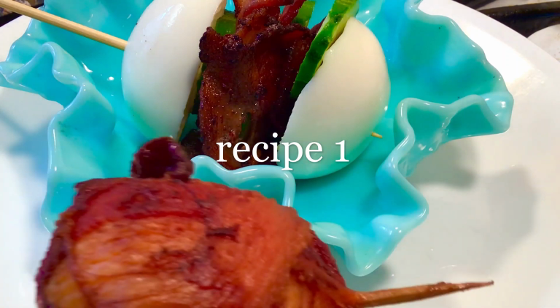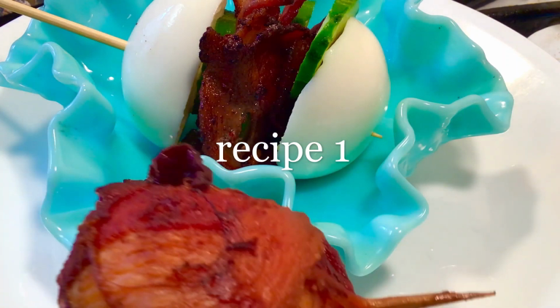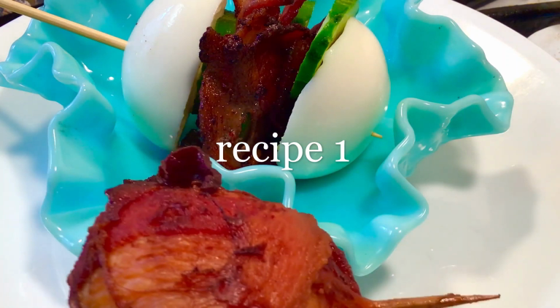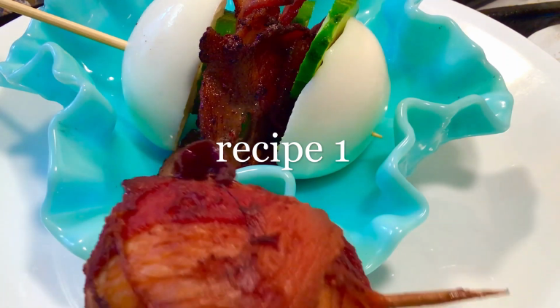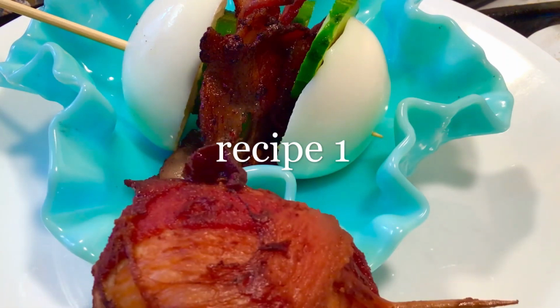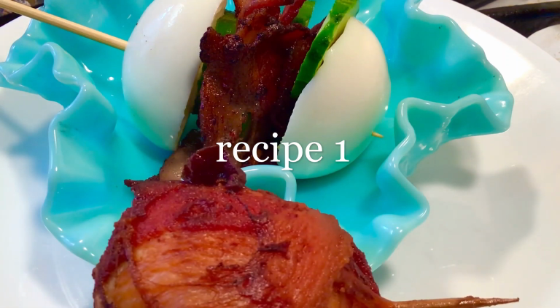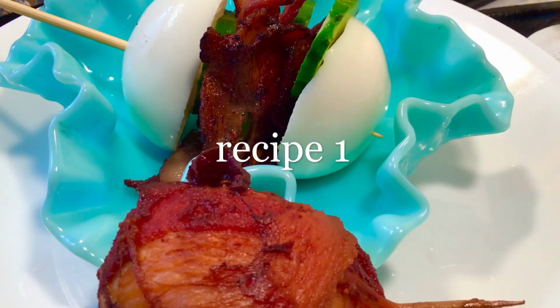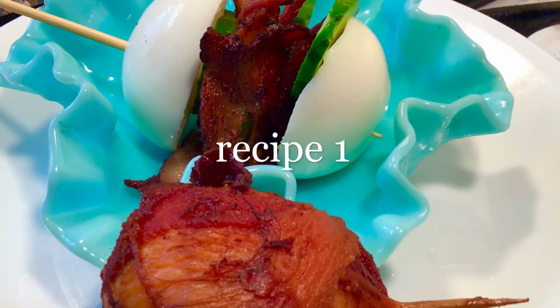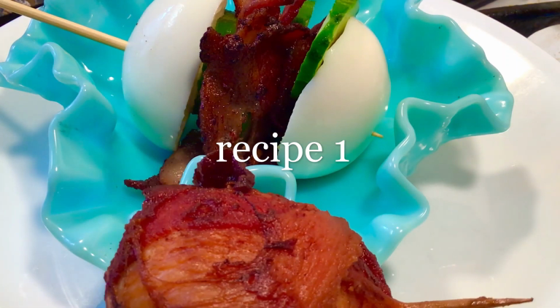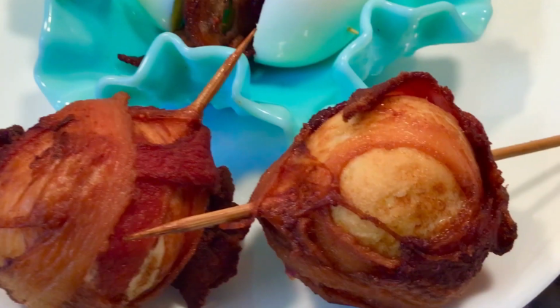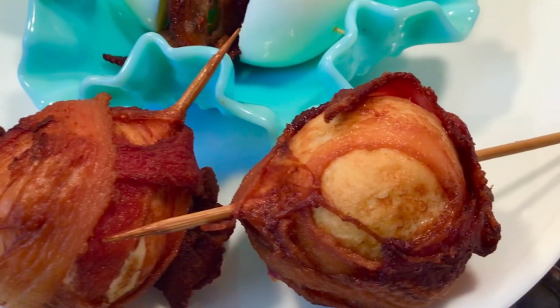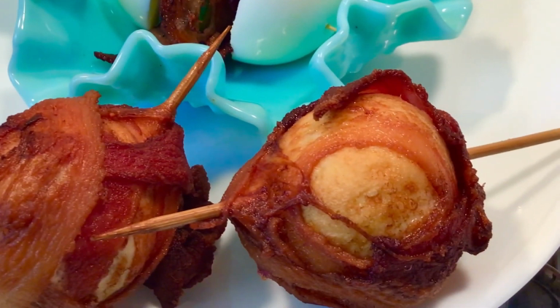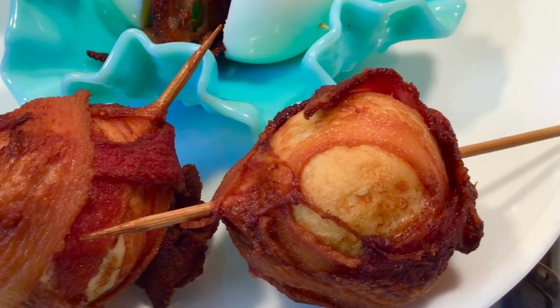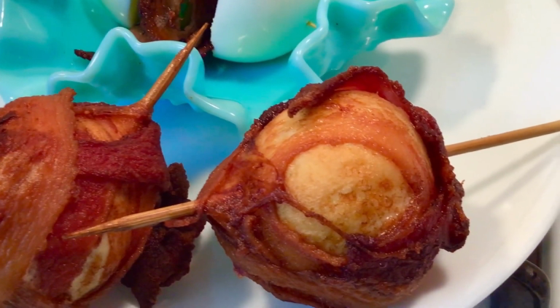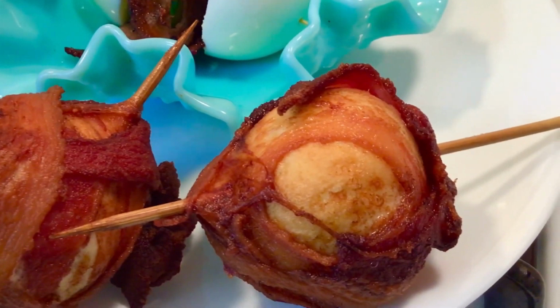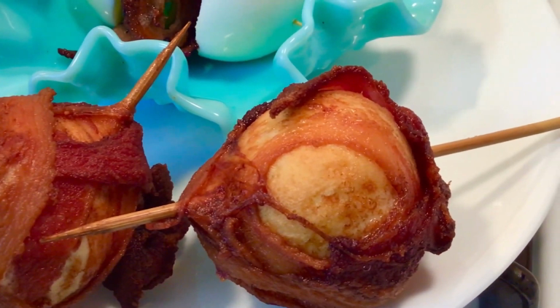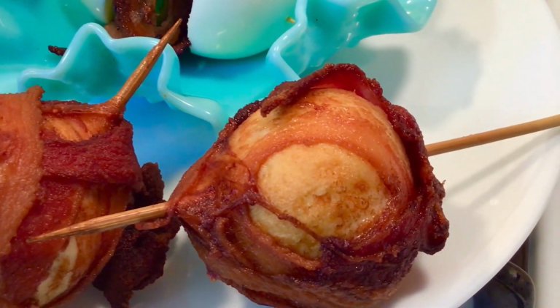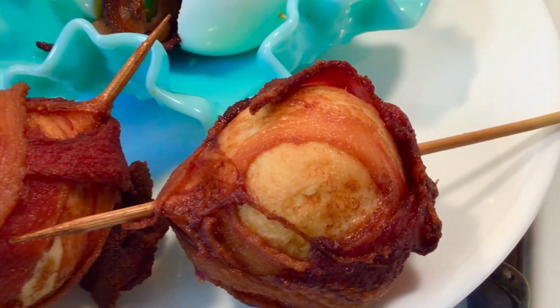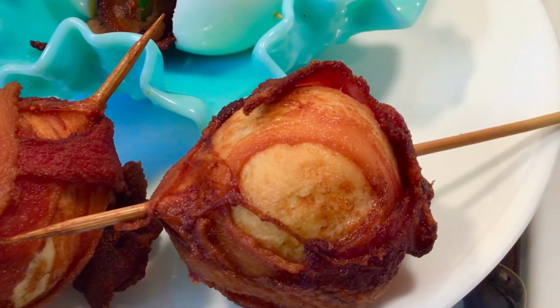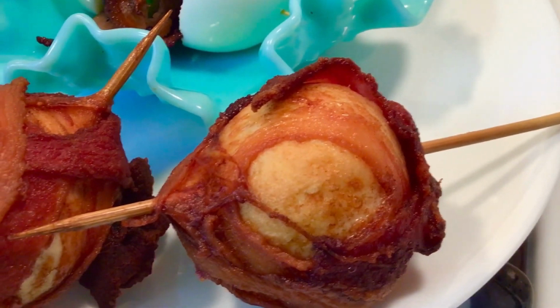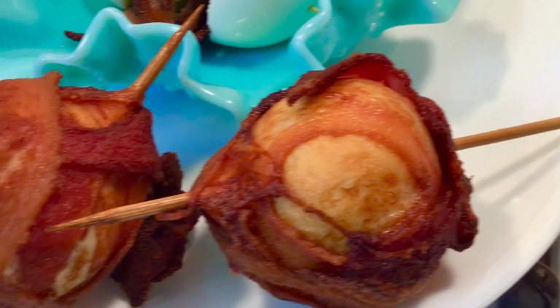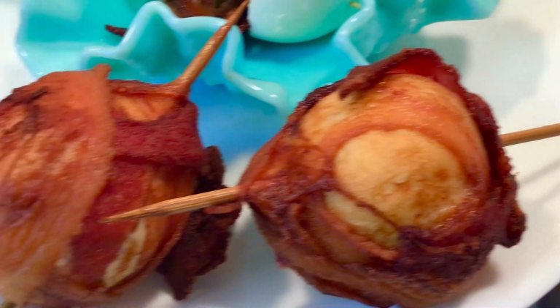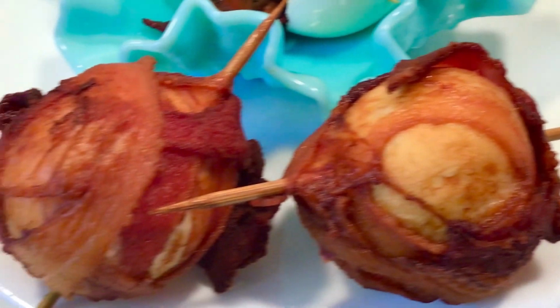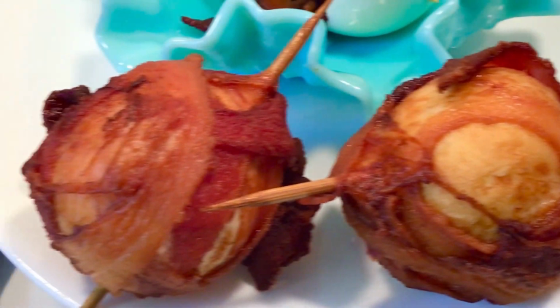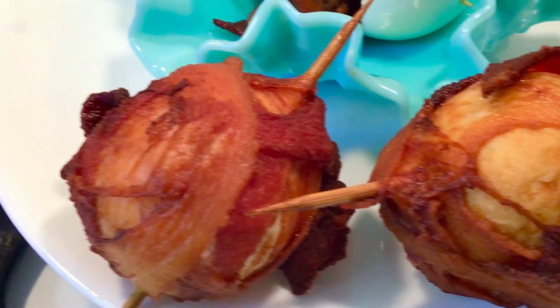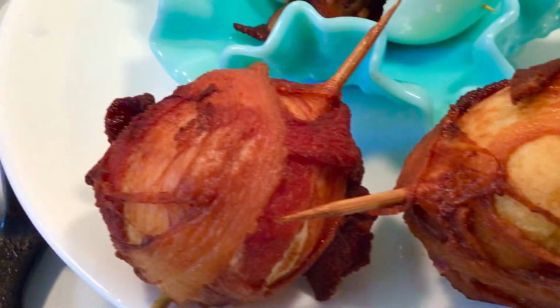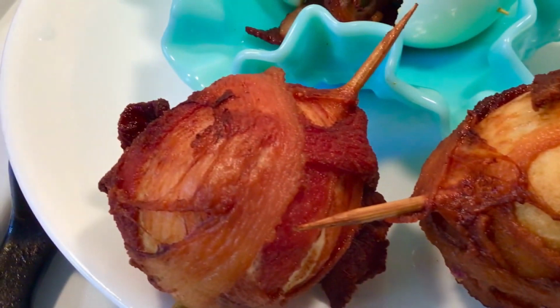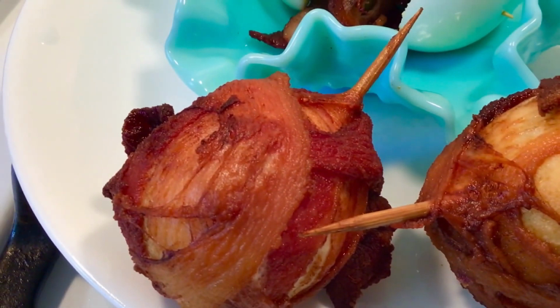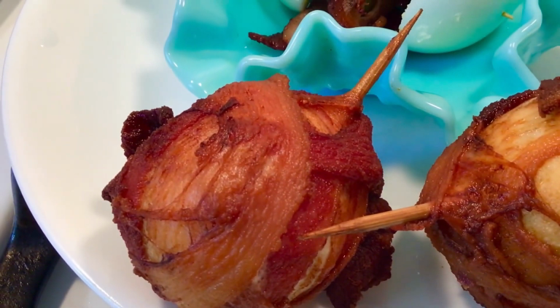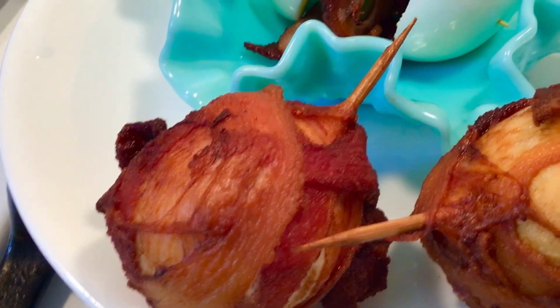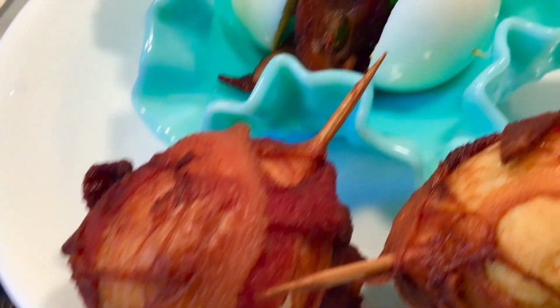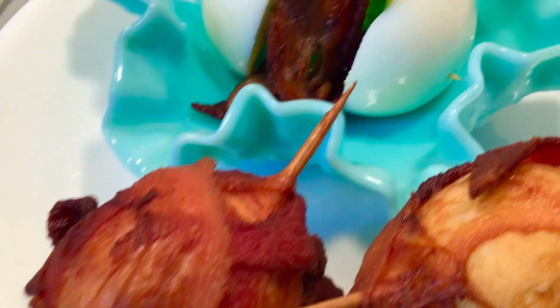So we're doing four recipes today and the first one is our bacon egg wrap.